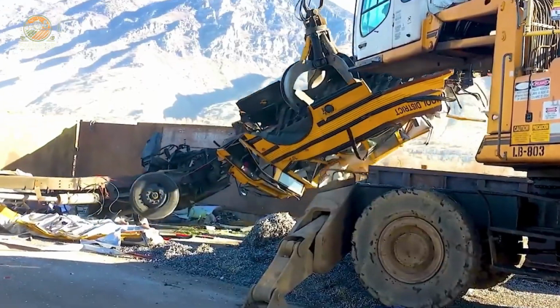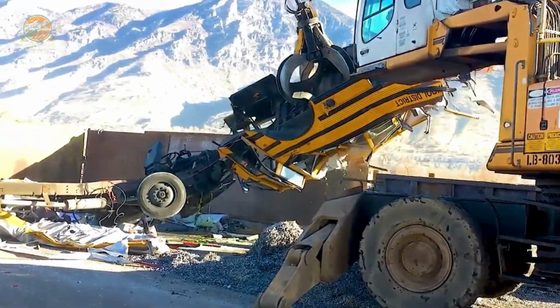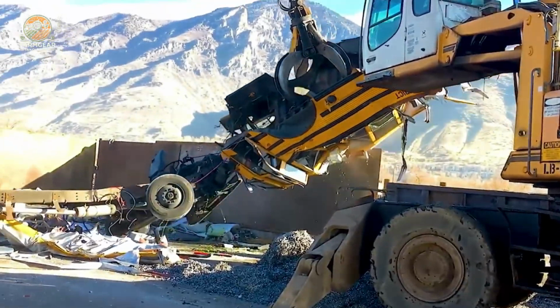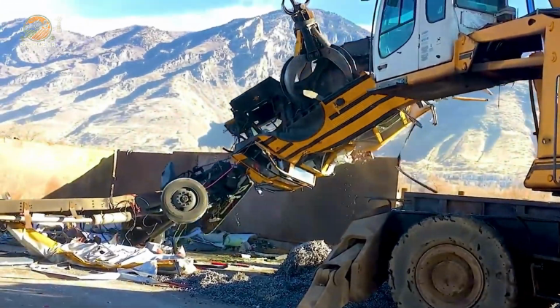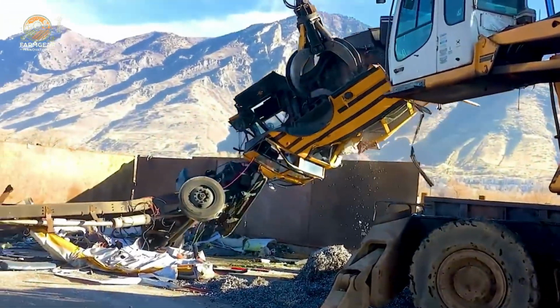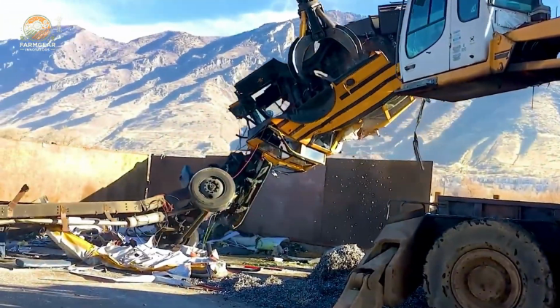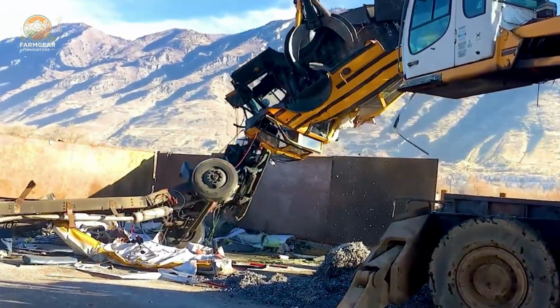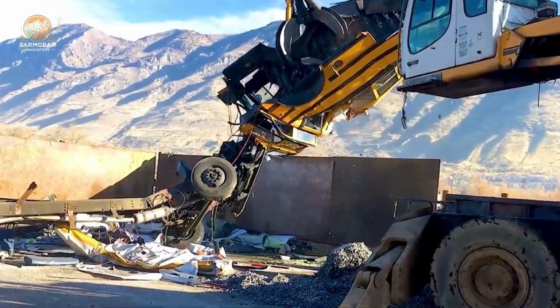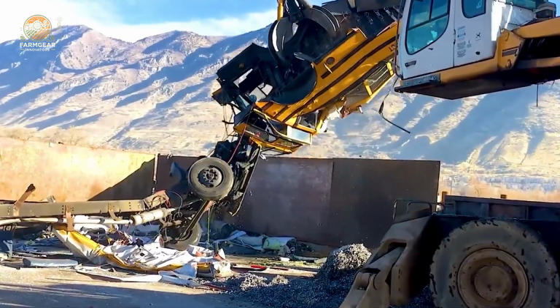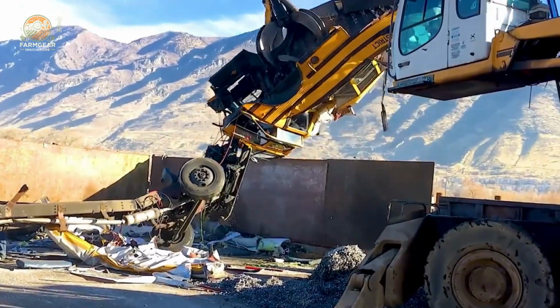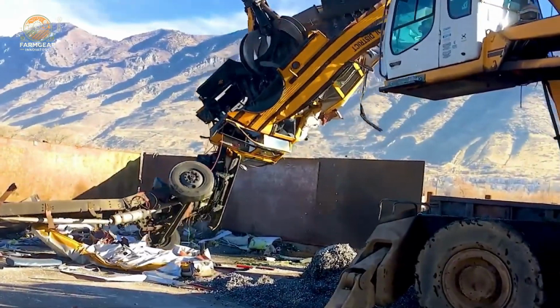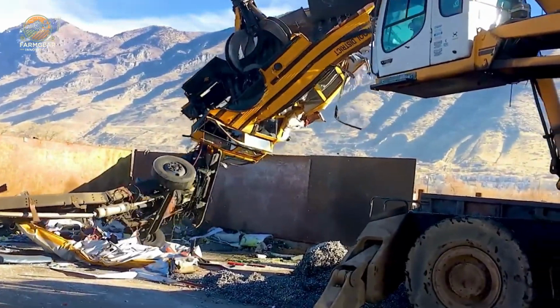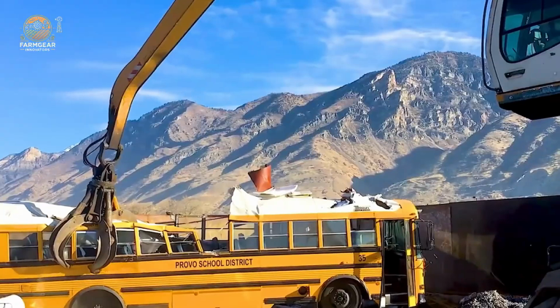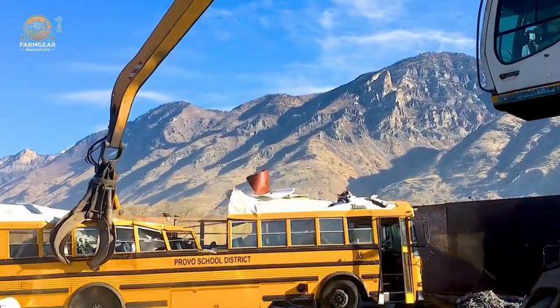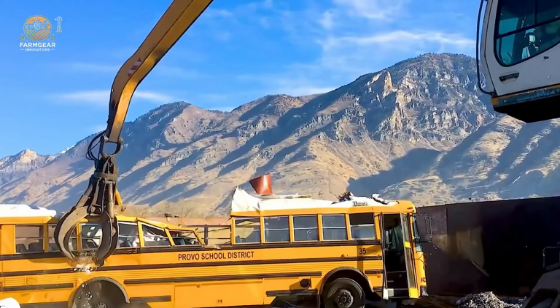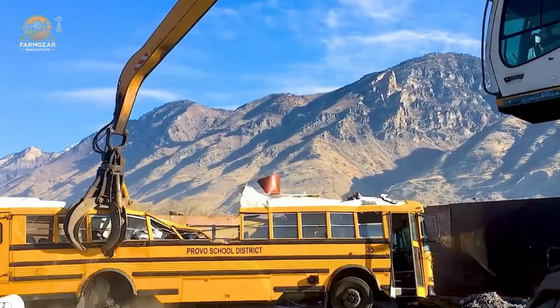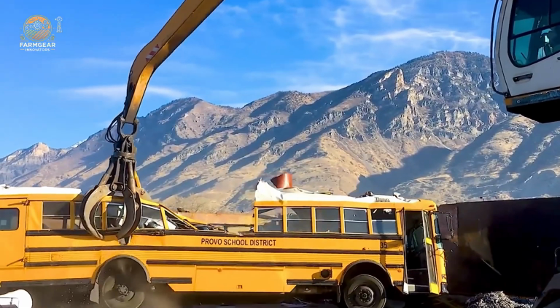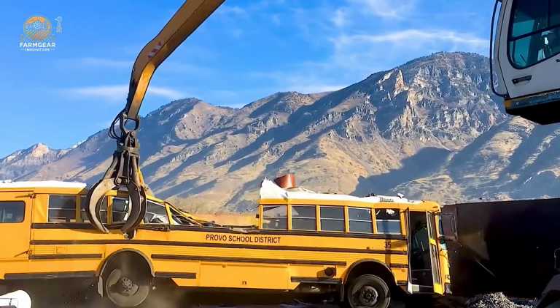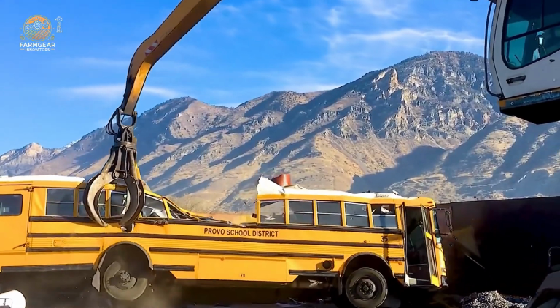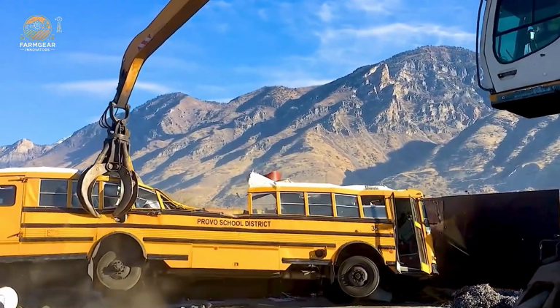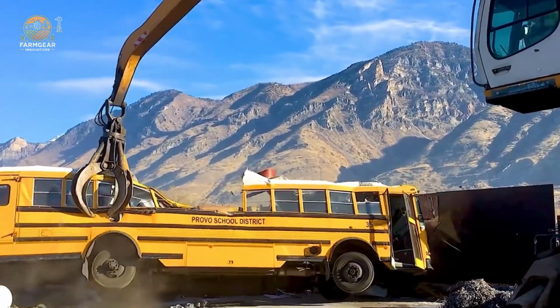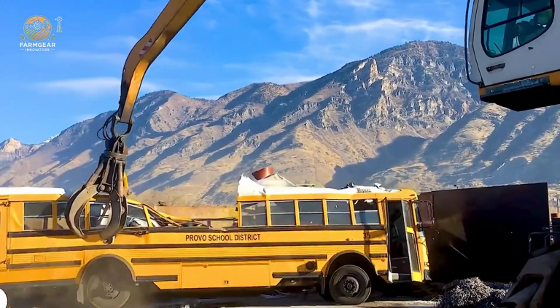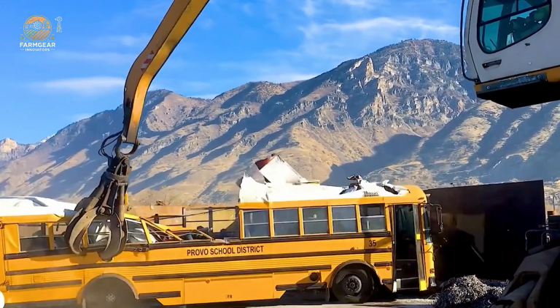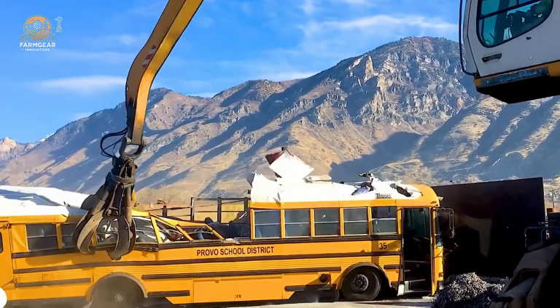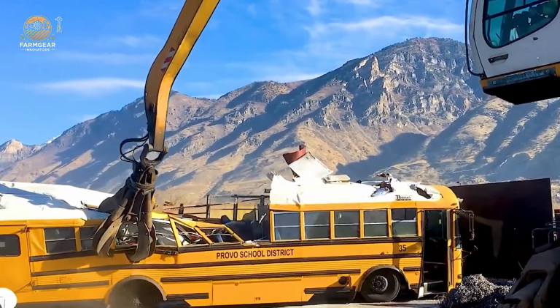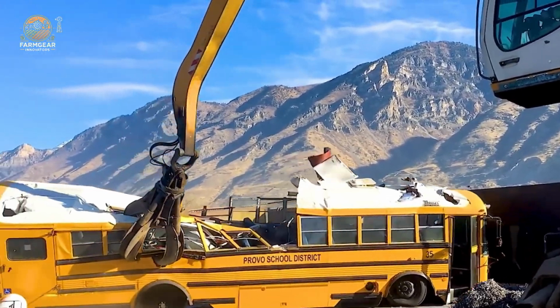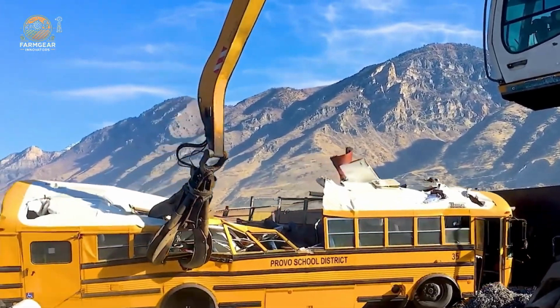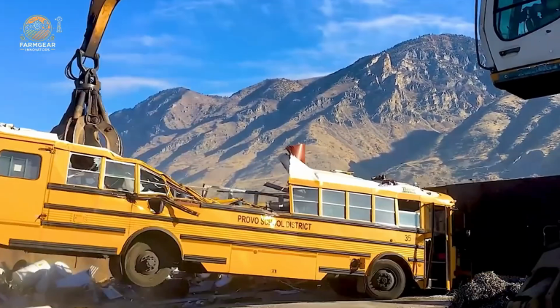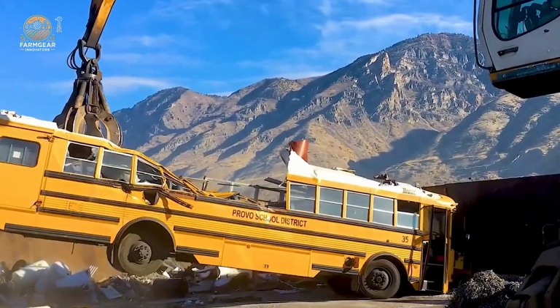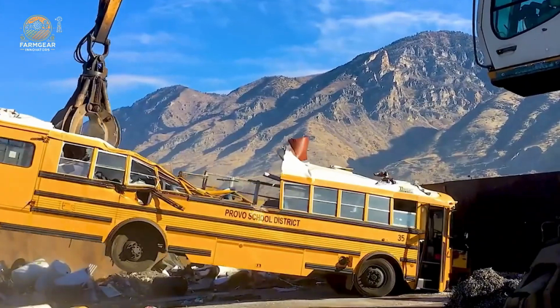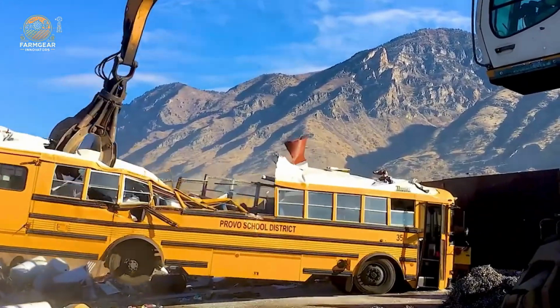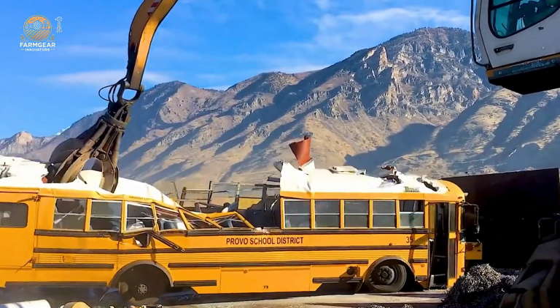When you see something this powerful, you can't help but think — that bus didn't stand a chance.